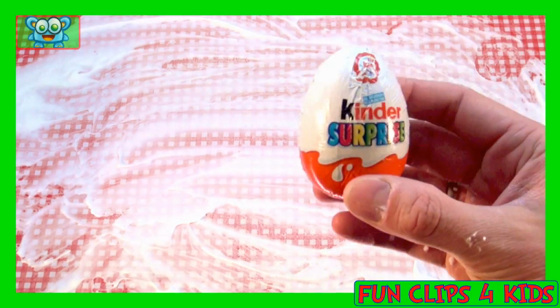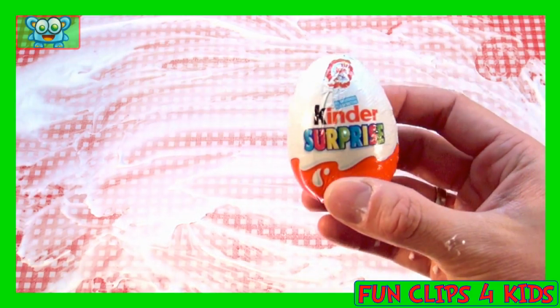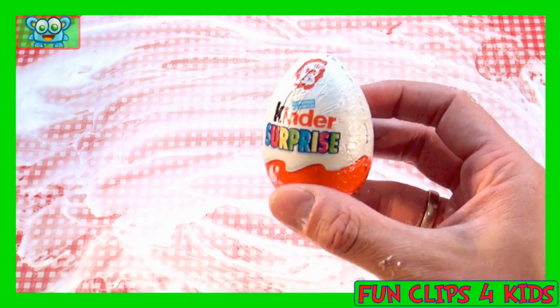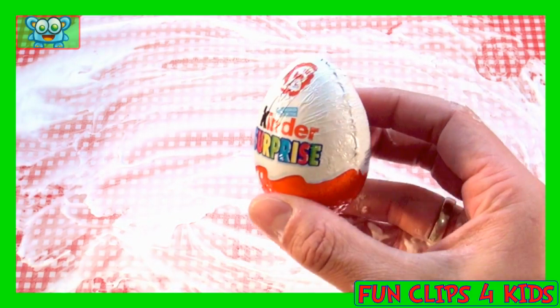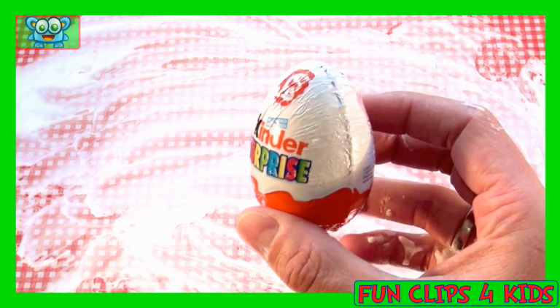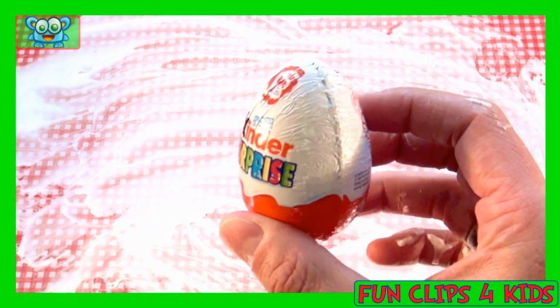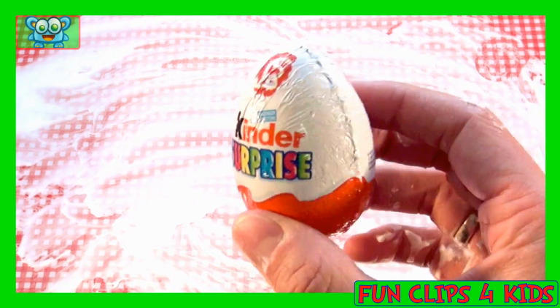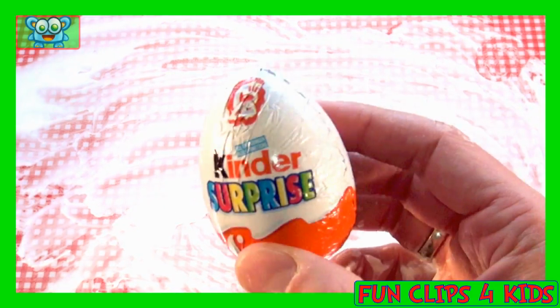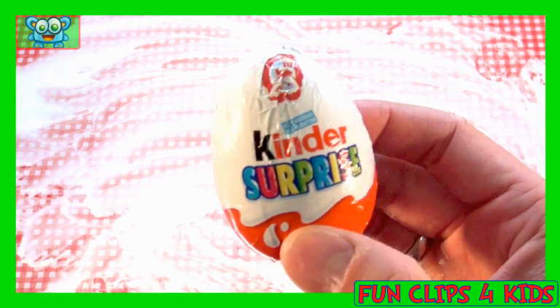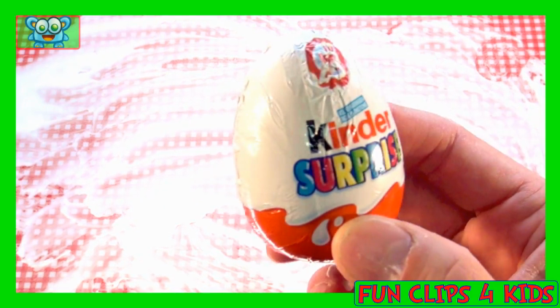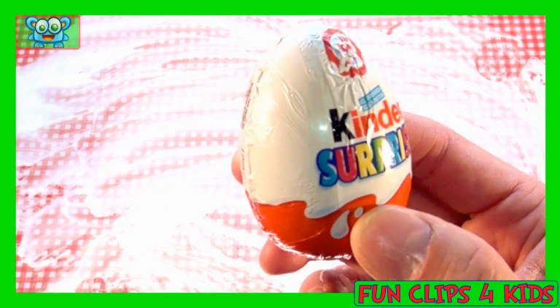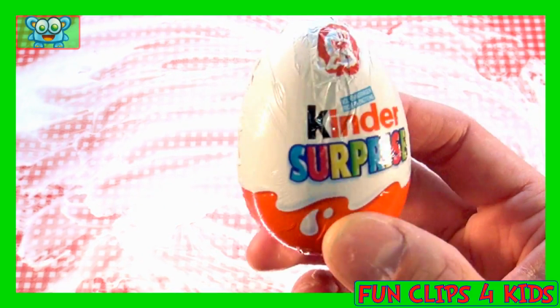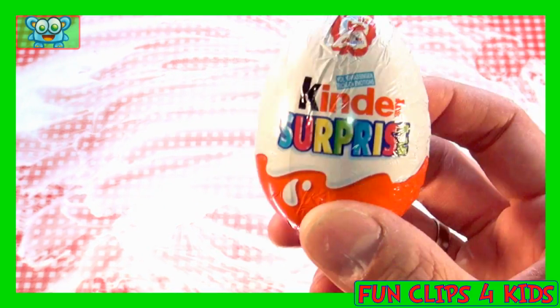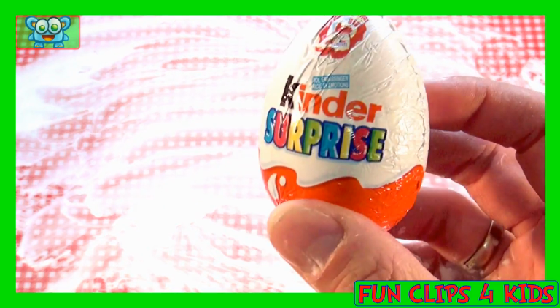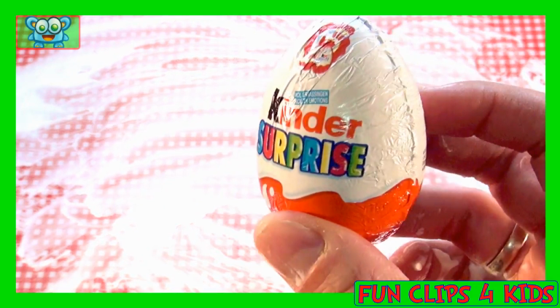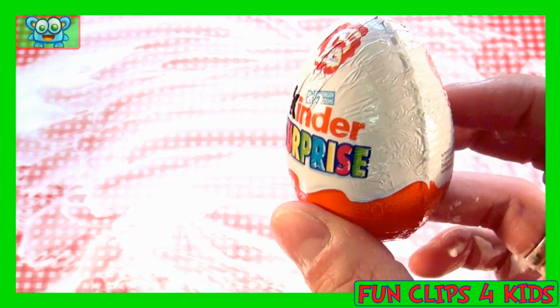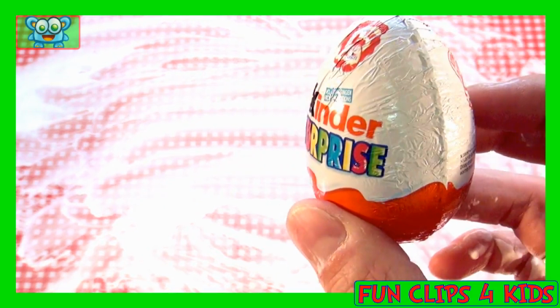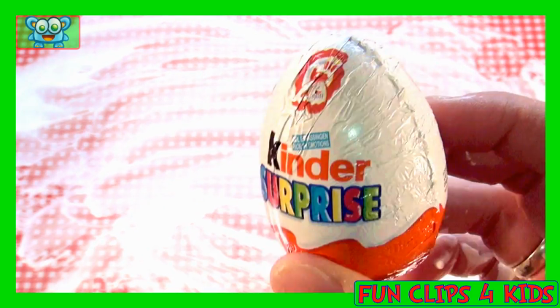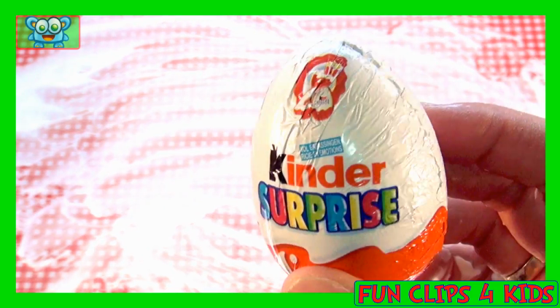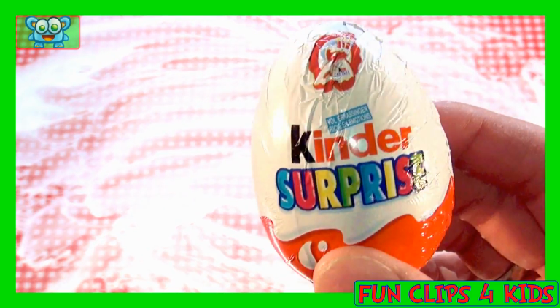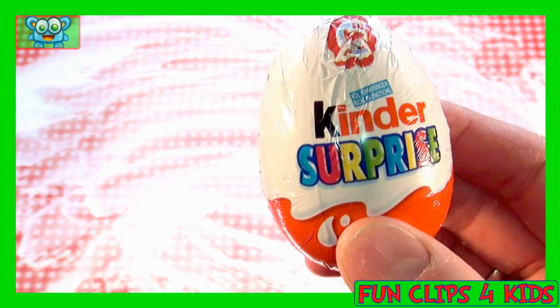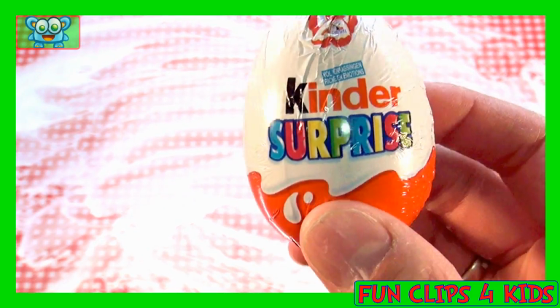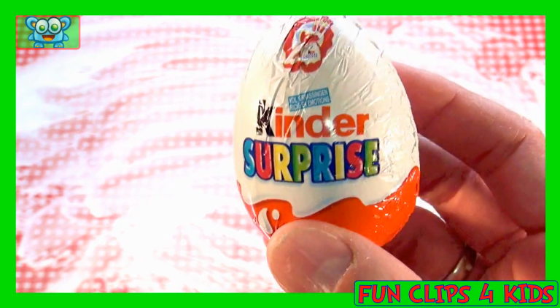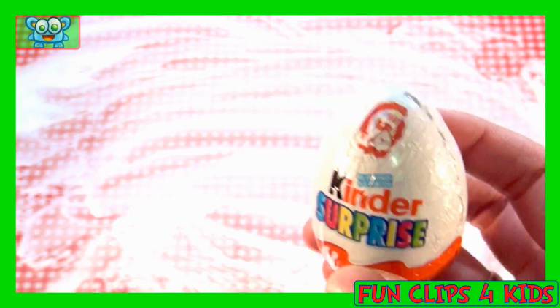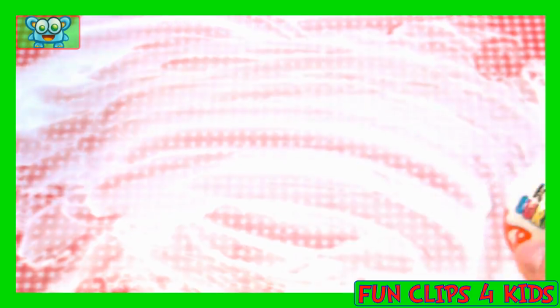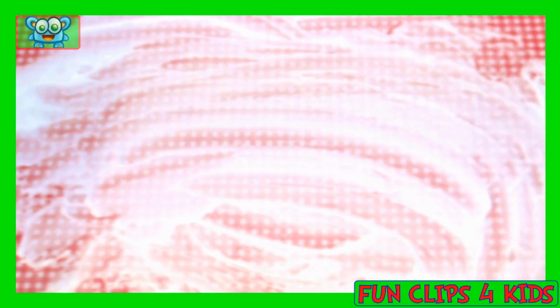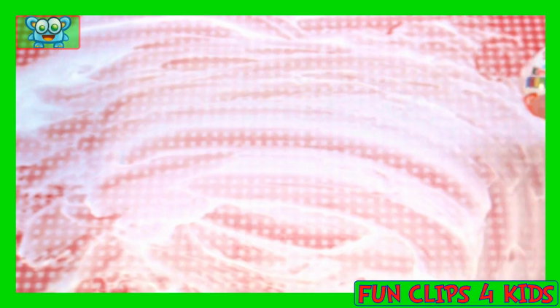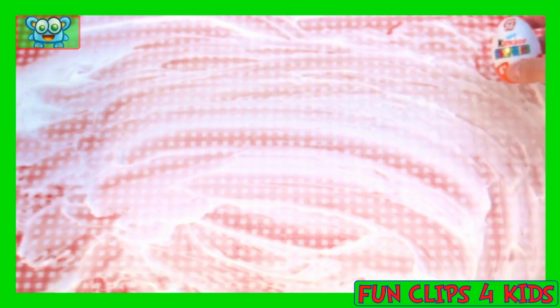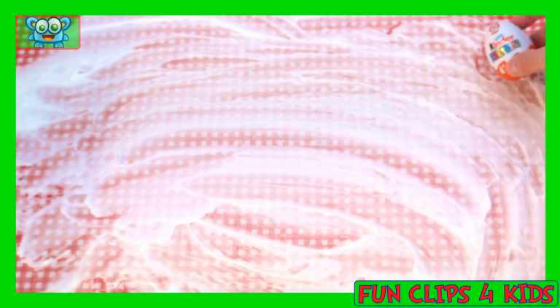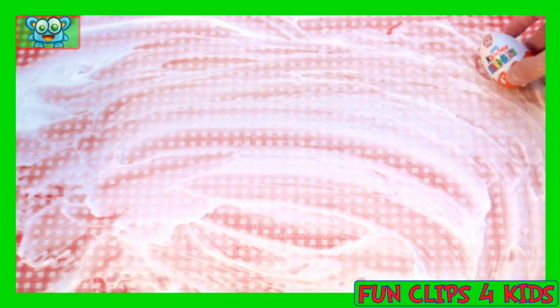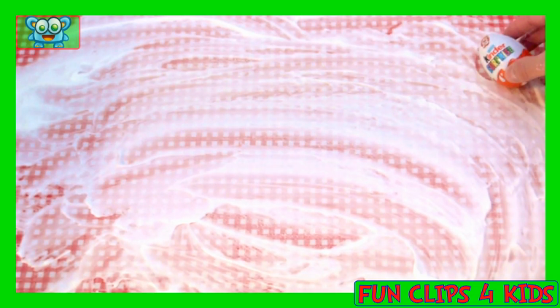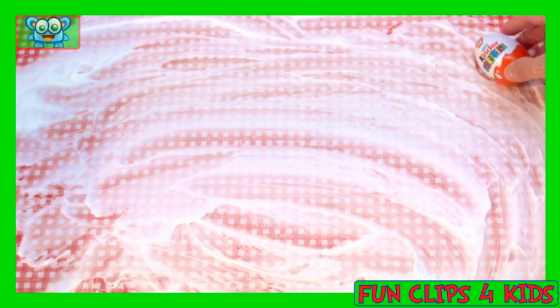And this is a famous Kinder Surprise Egg. Oh, that's a long word.